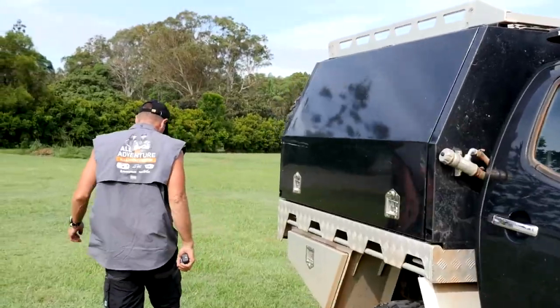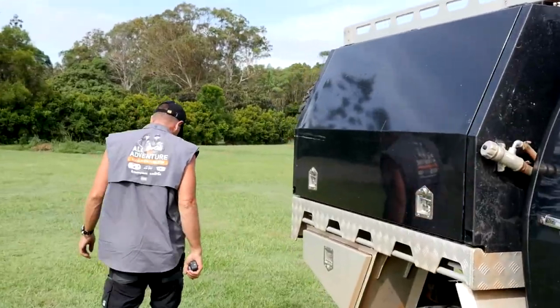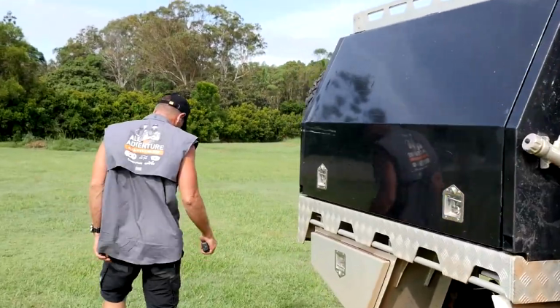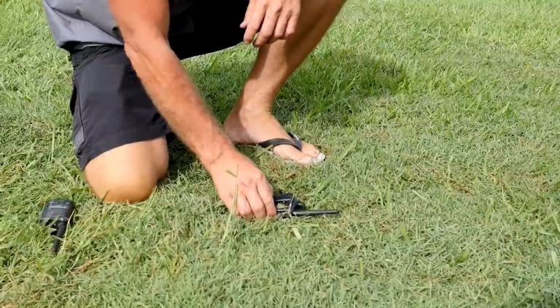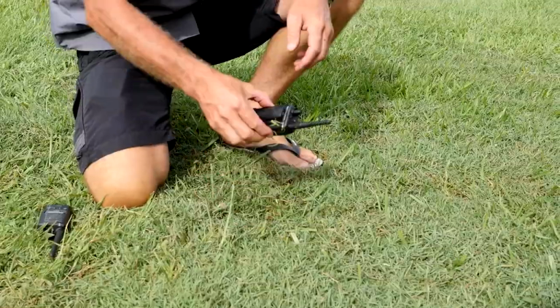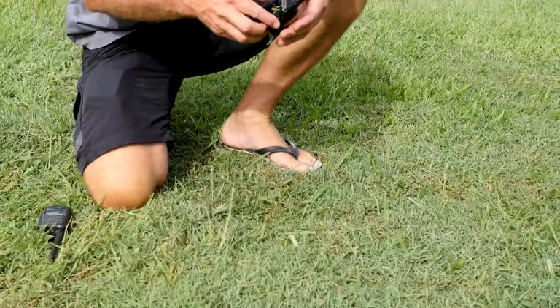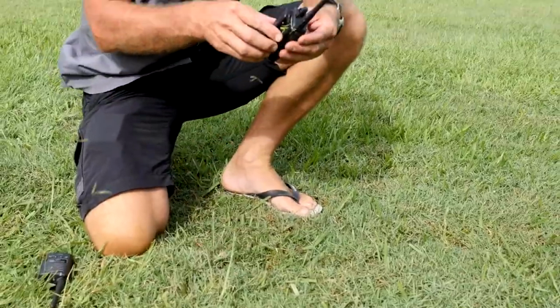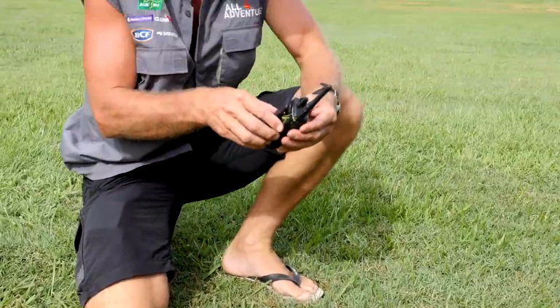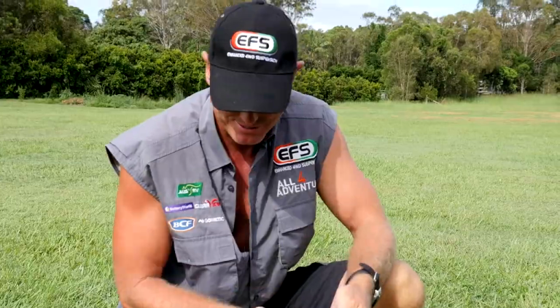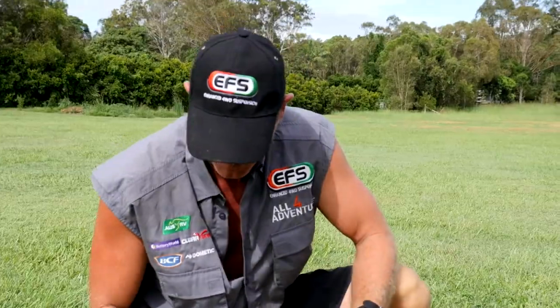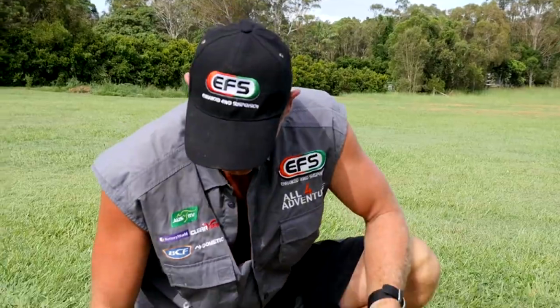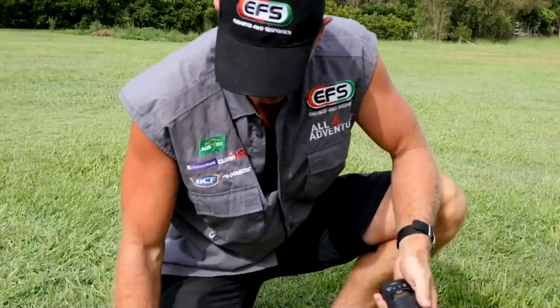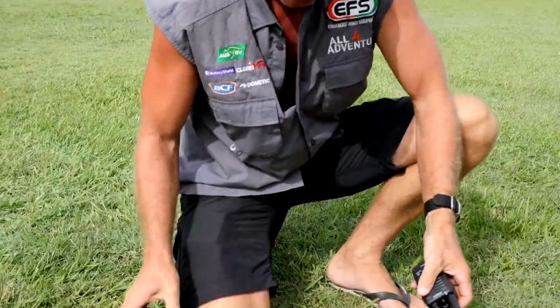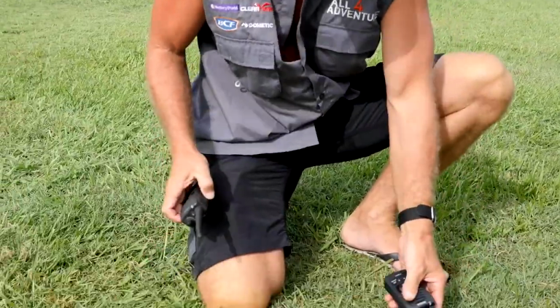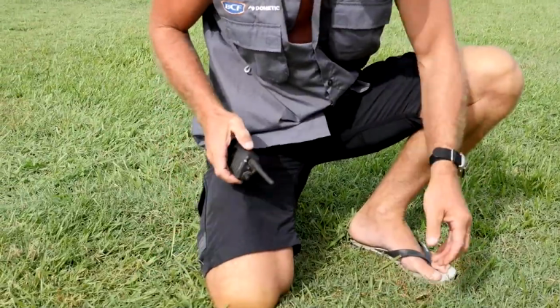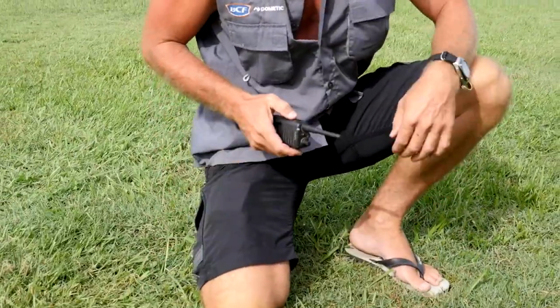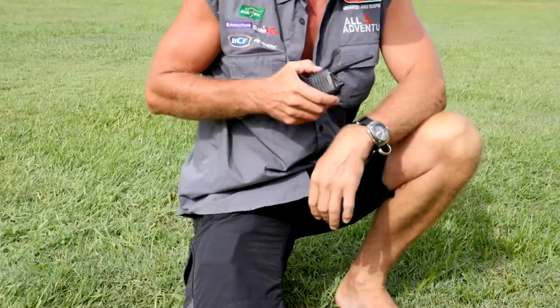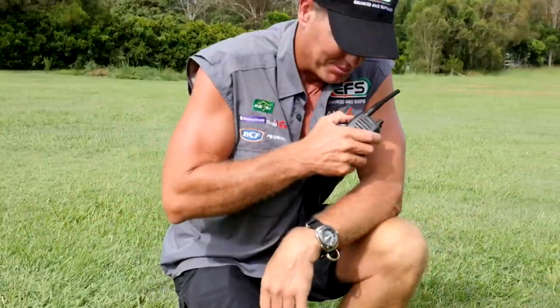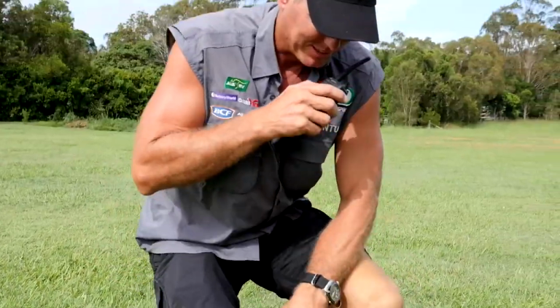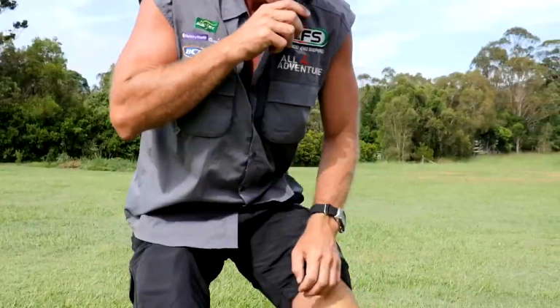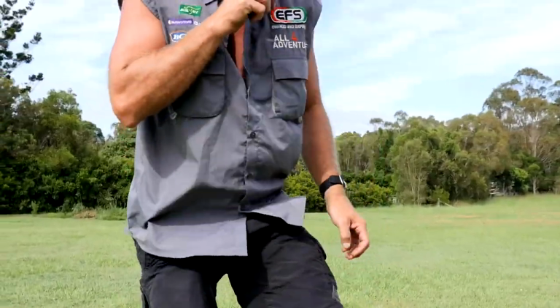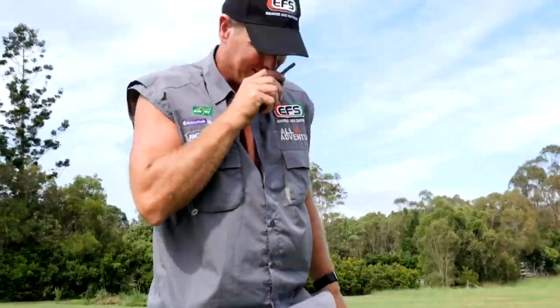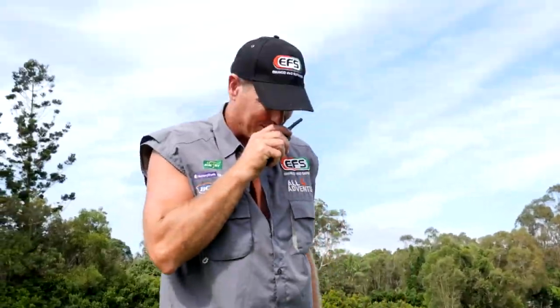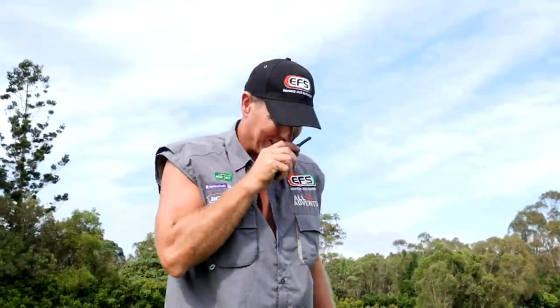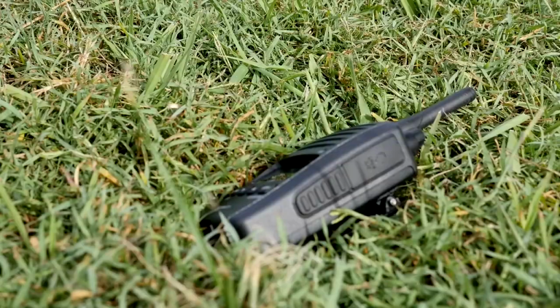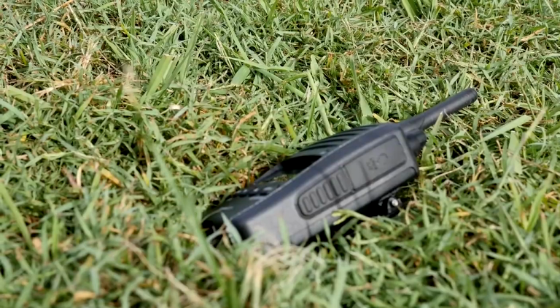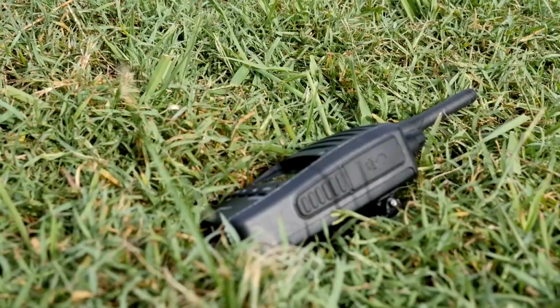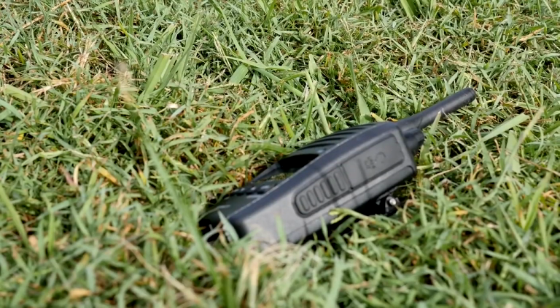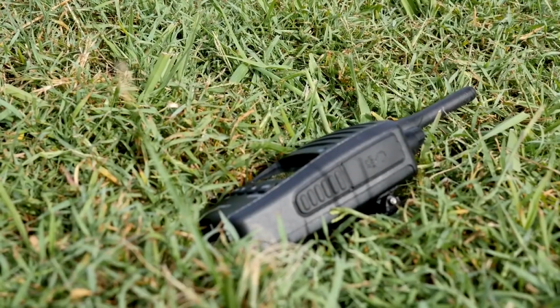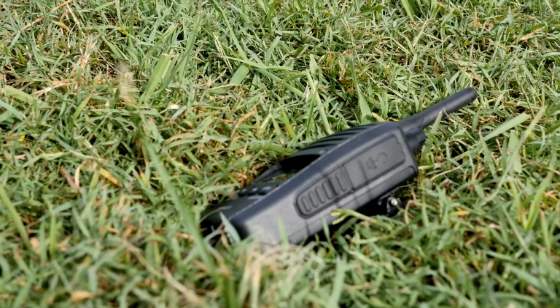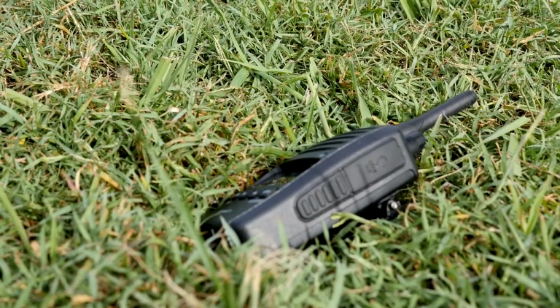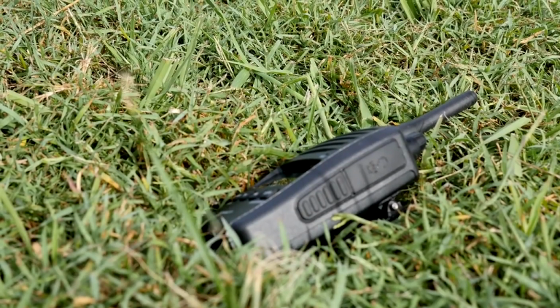Ouch. She's back on. Let's see if it works. Copy that. She's working fine.